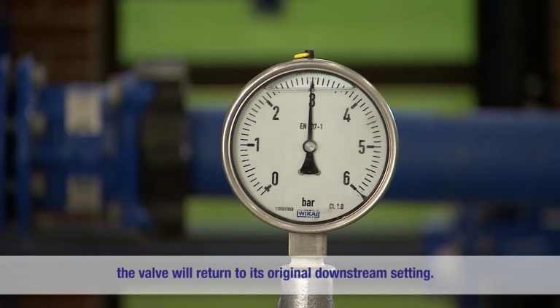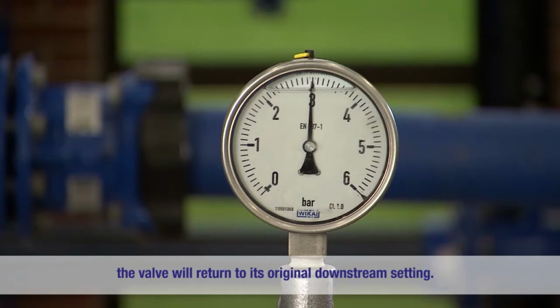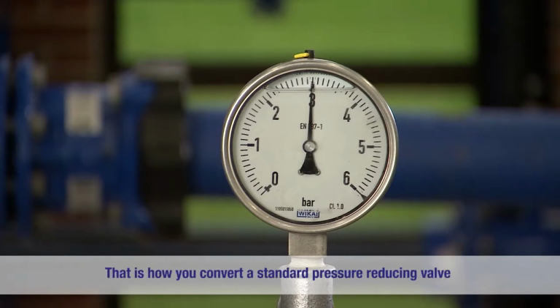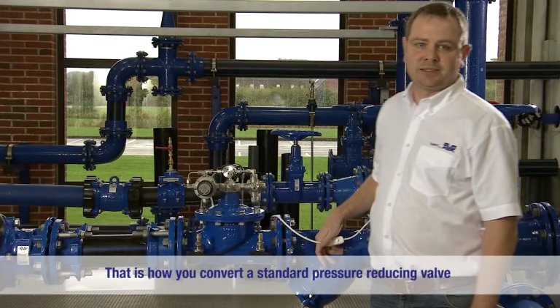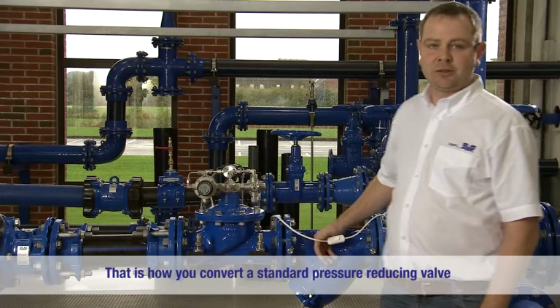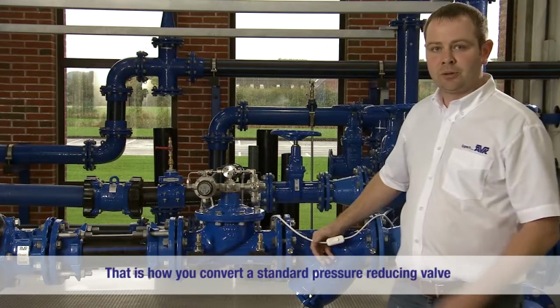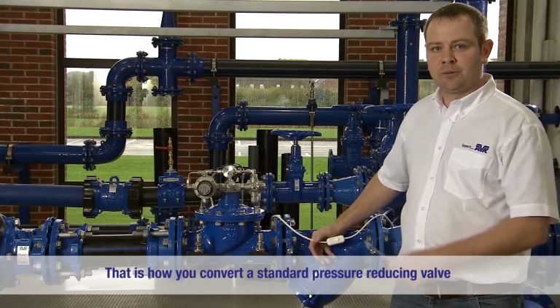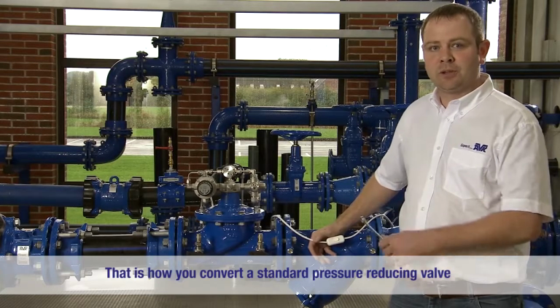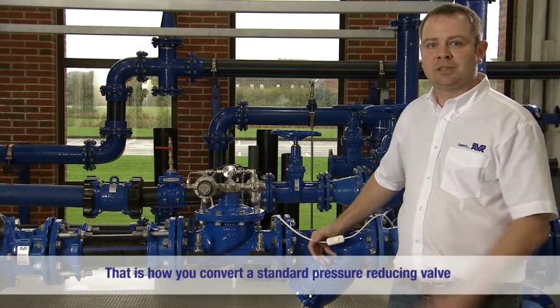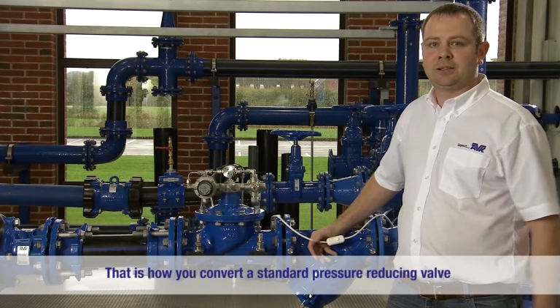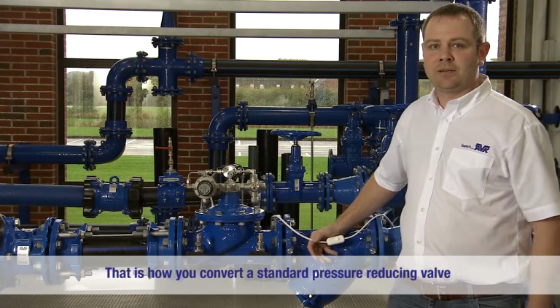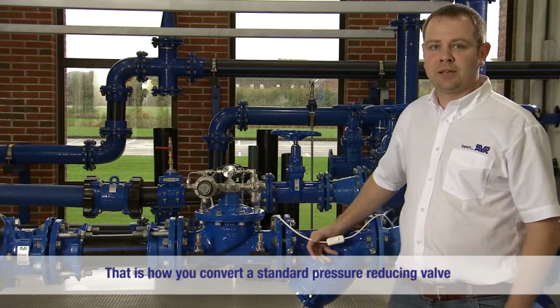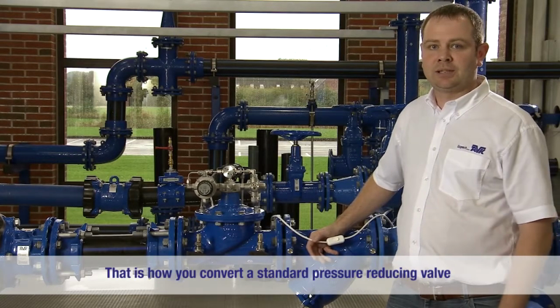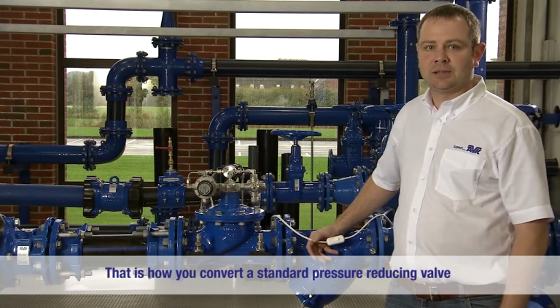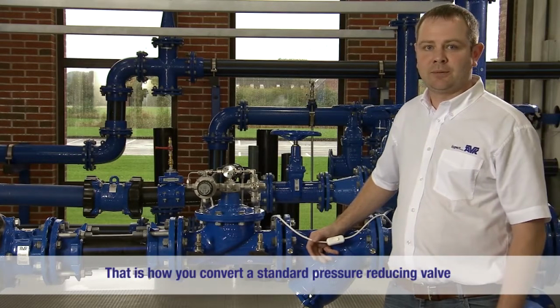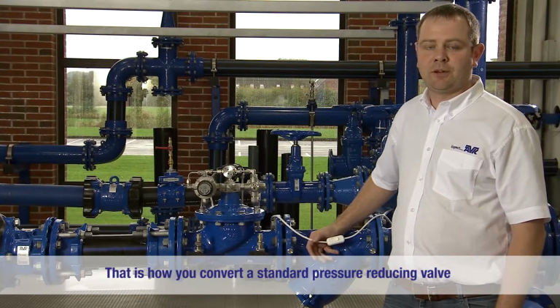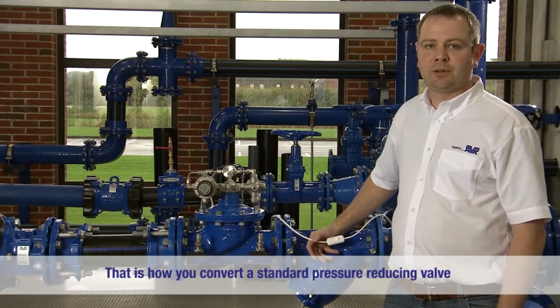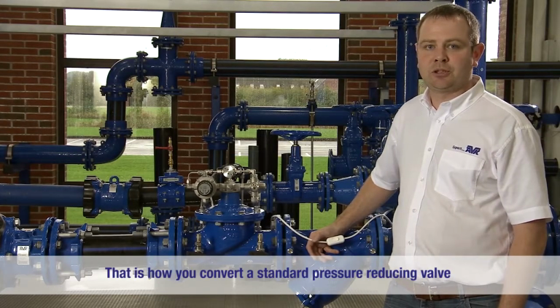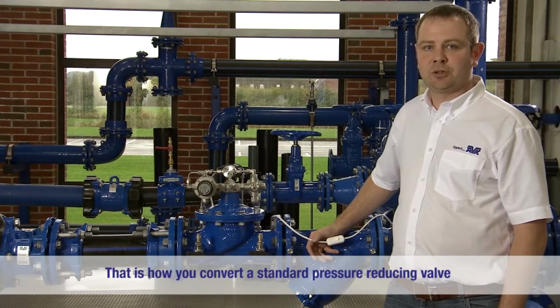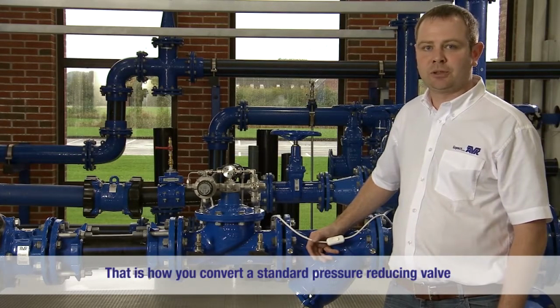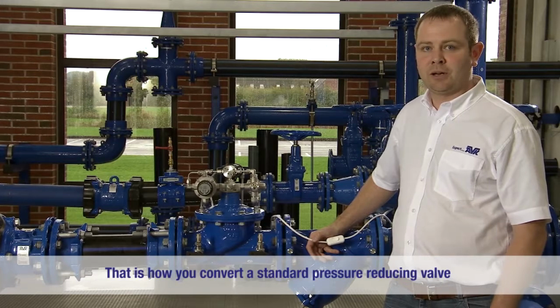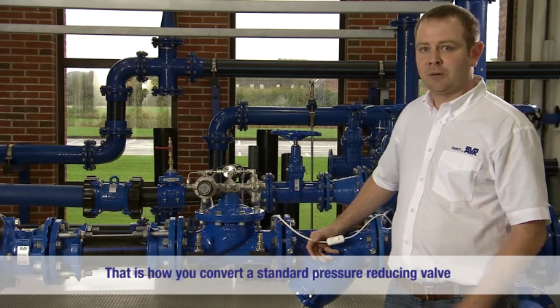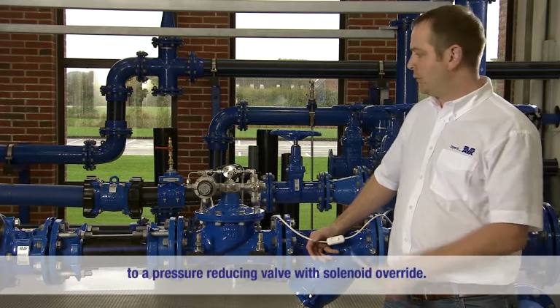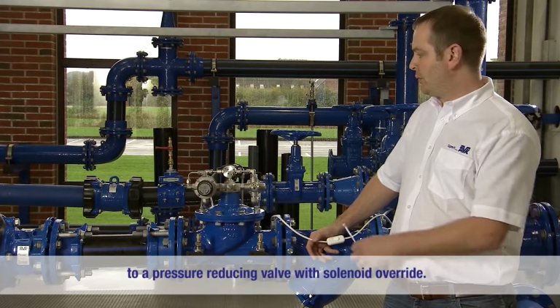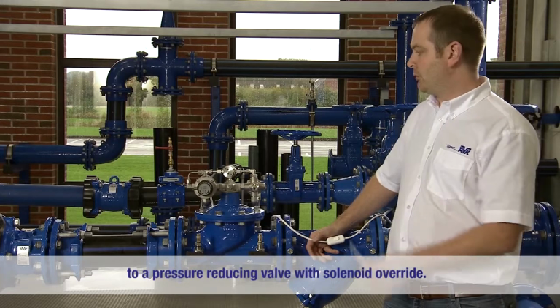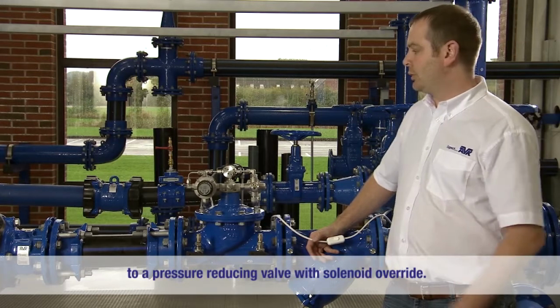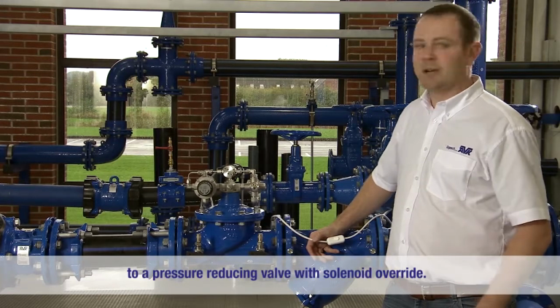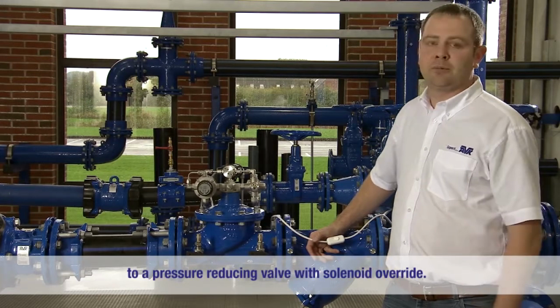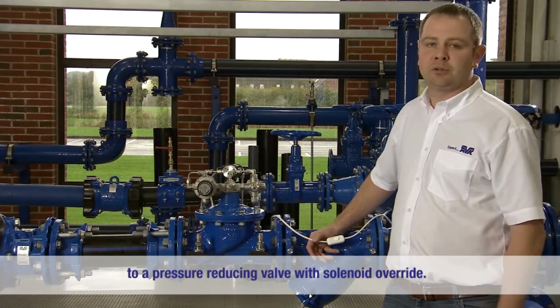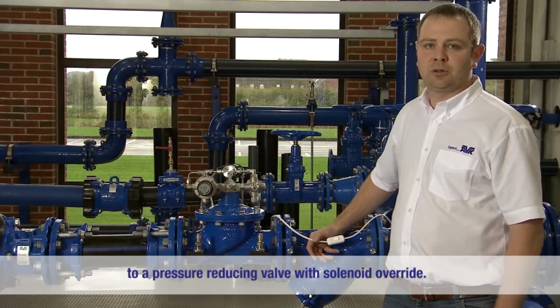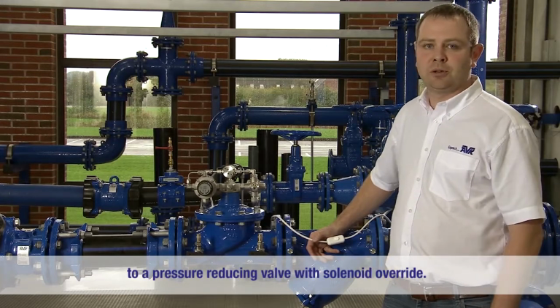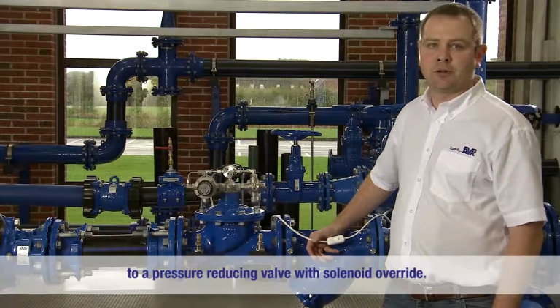And that is how you convert a standard AVK series 859 pressure reducing valve to a pressure reducing valve with solenoid override.